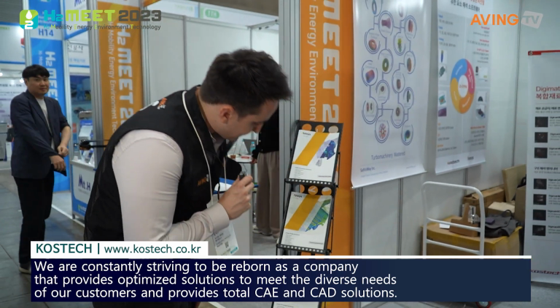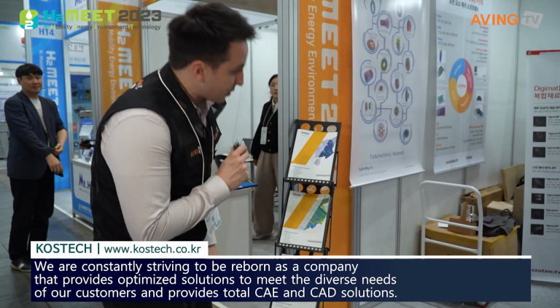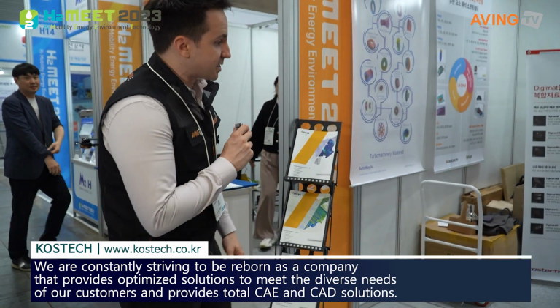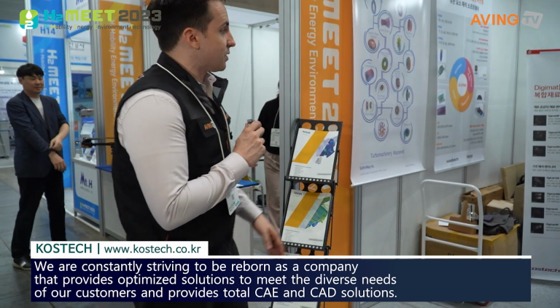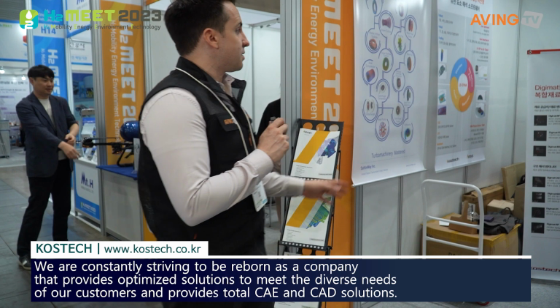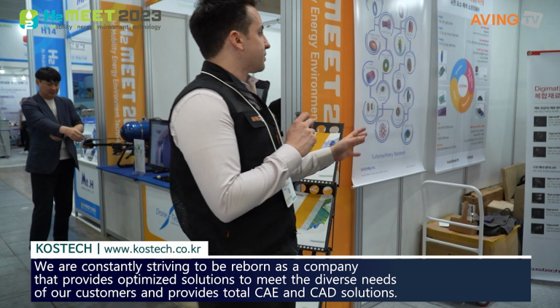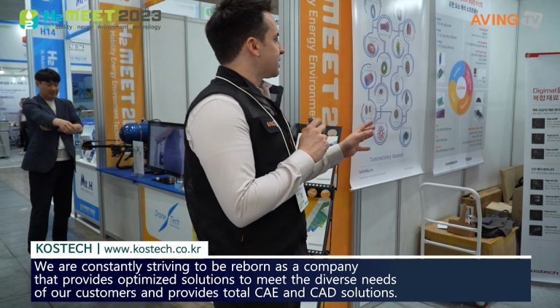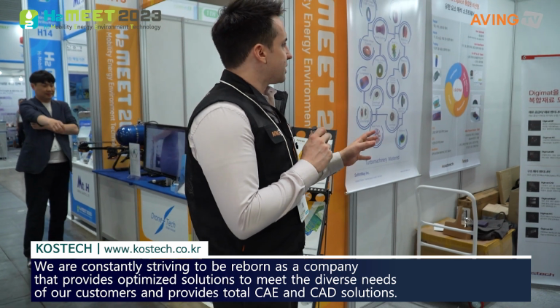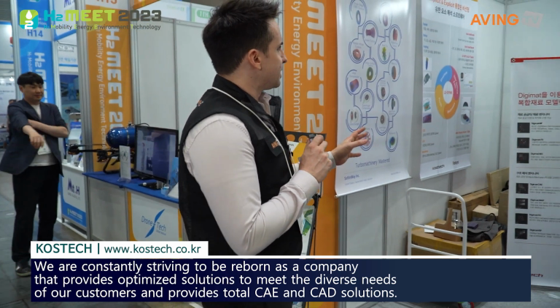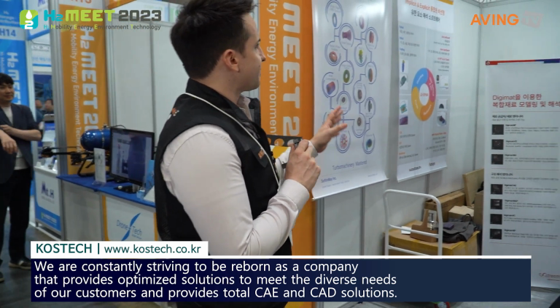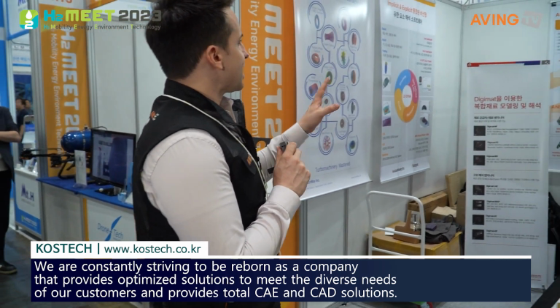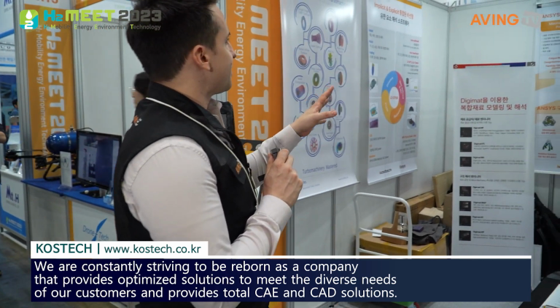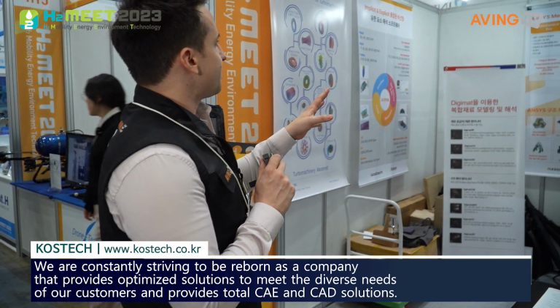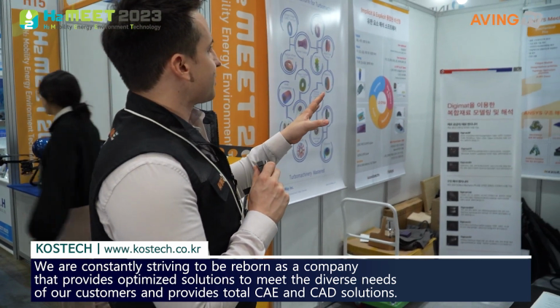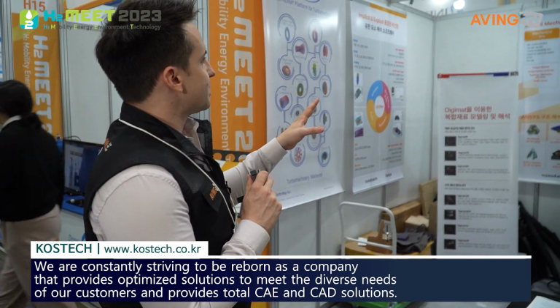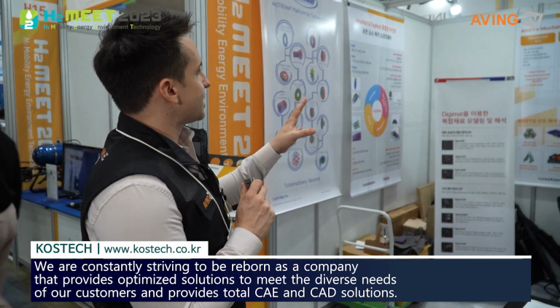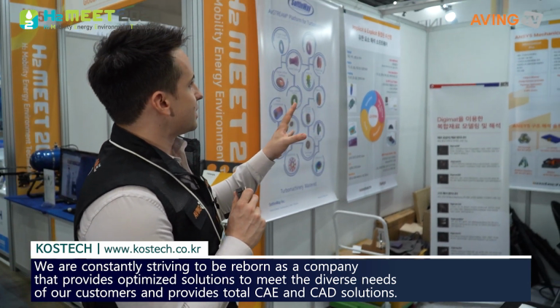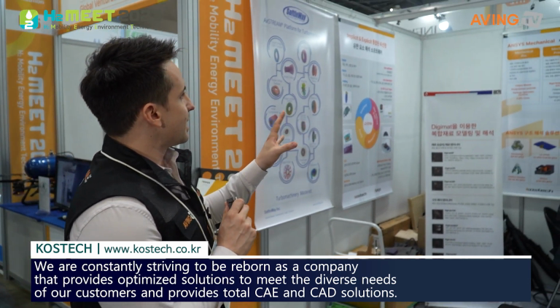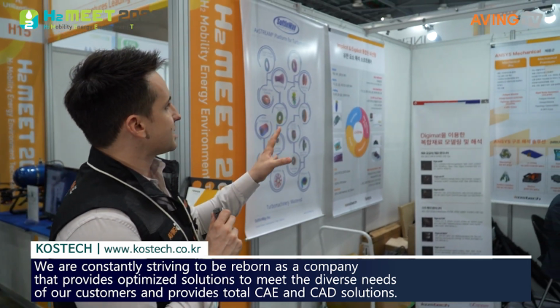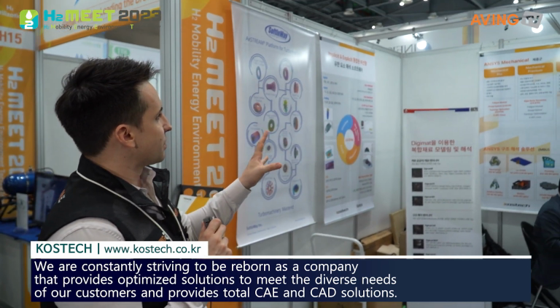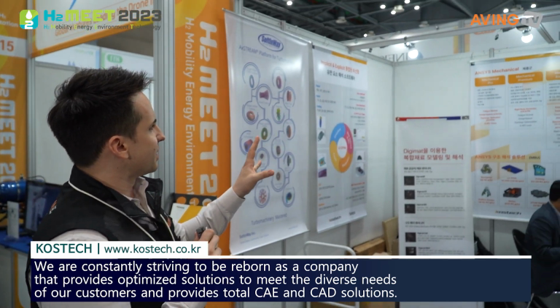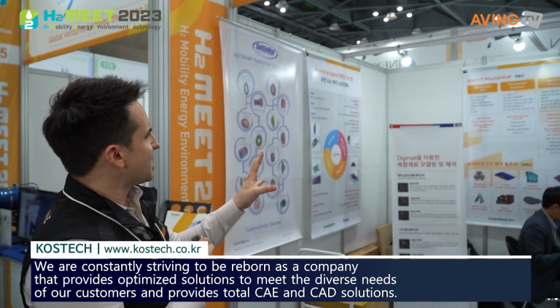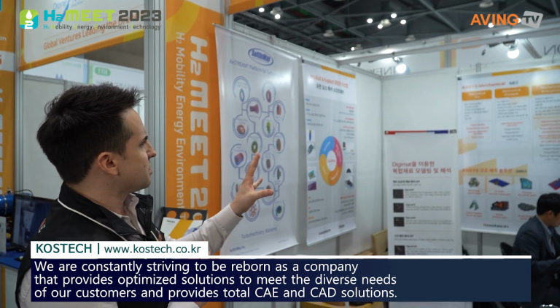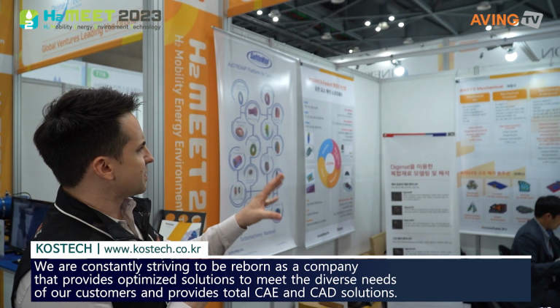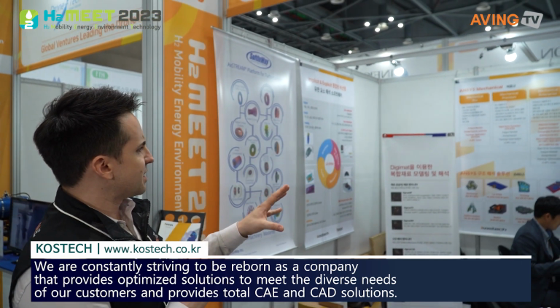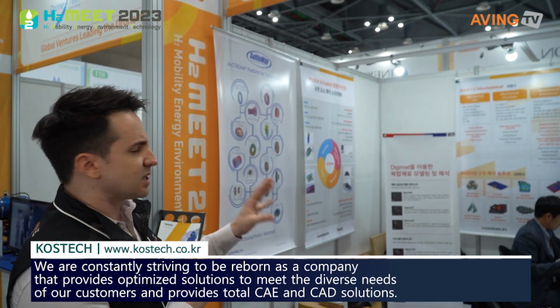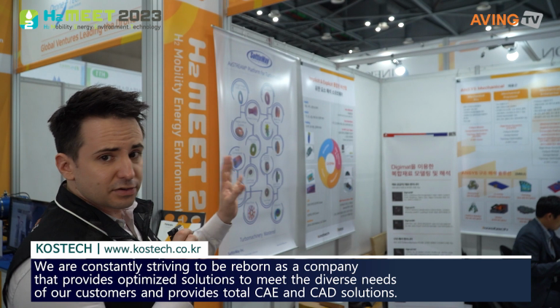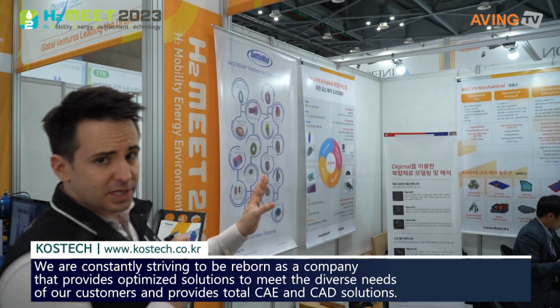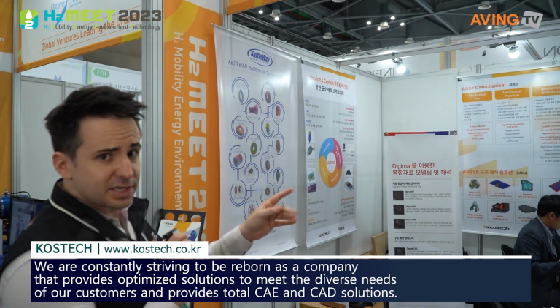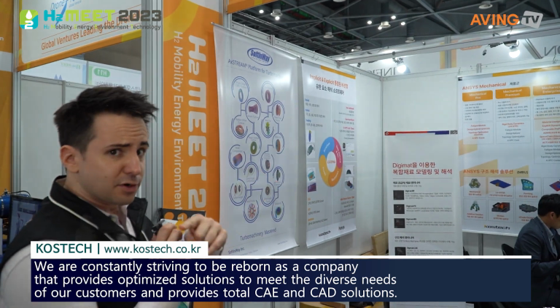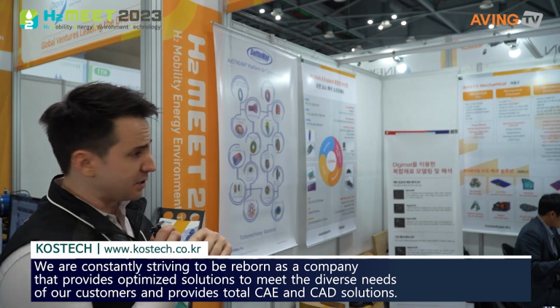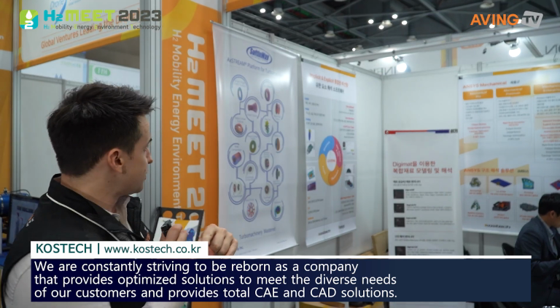This is all the stuff they have here. They do ANSYS with Mechanical as well as CFD — I'm not entirely sure what that means, but hopefully you do.